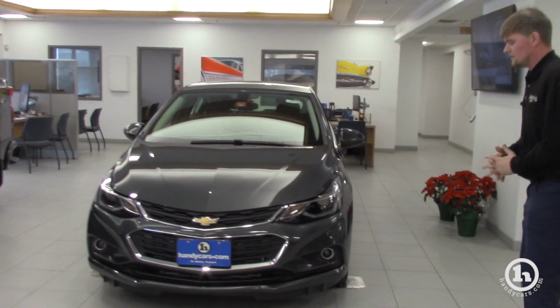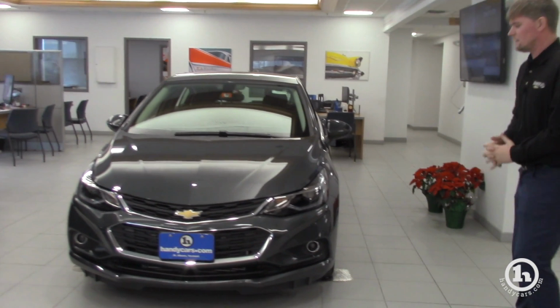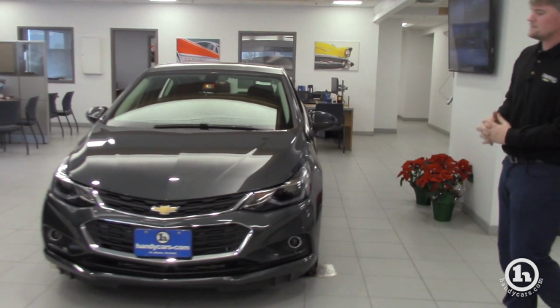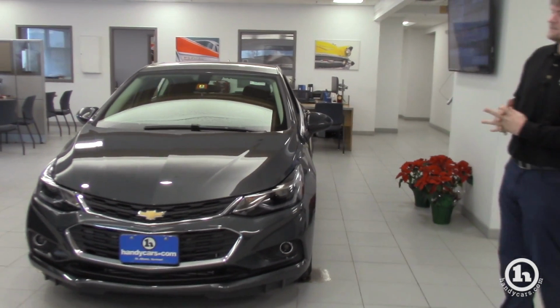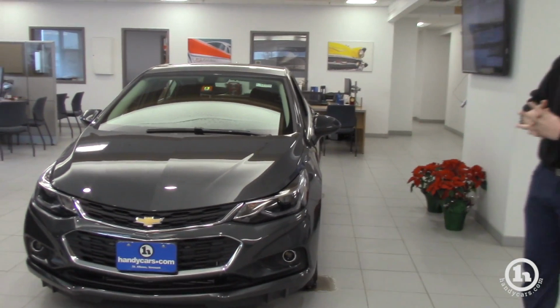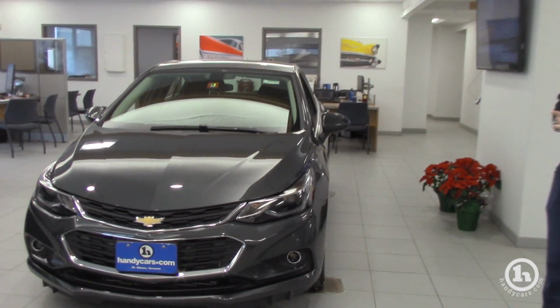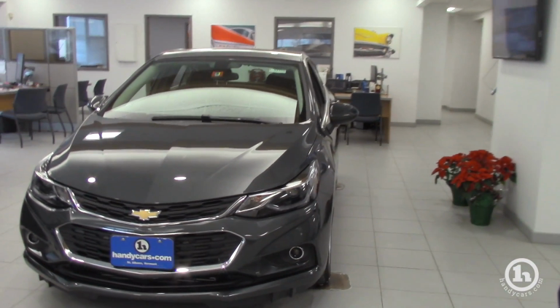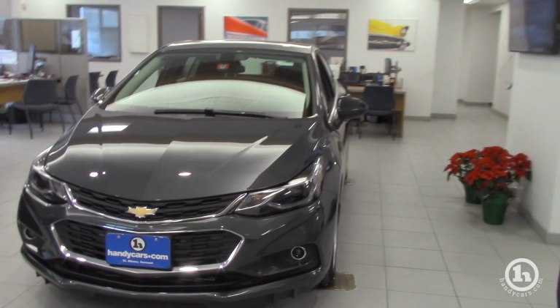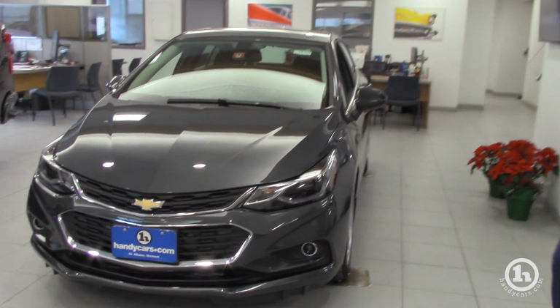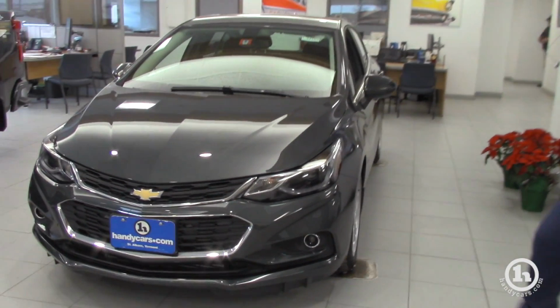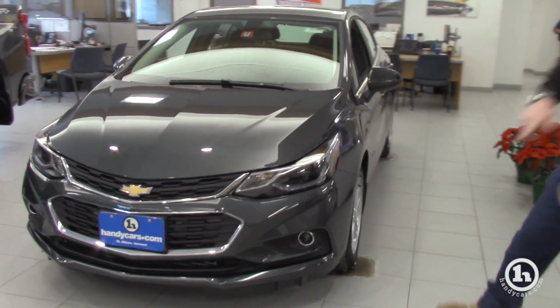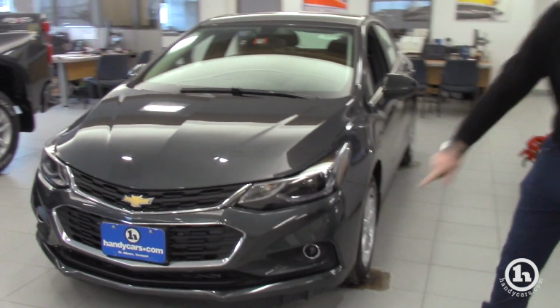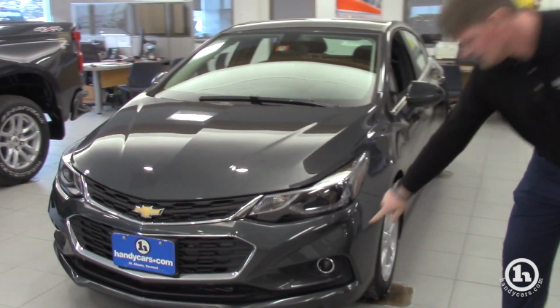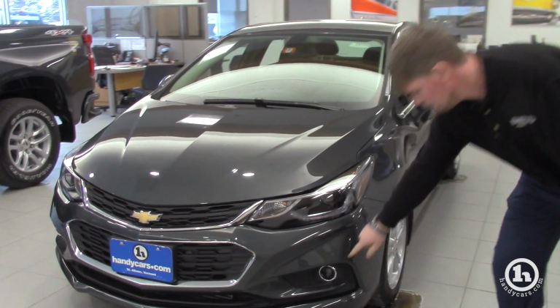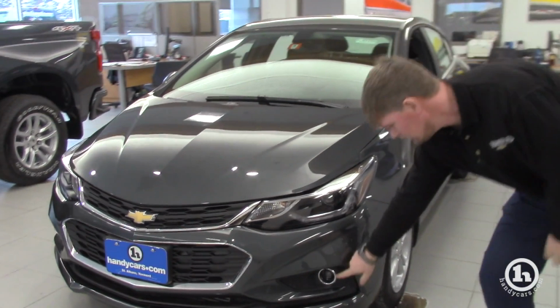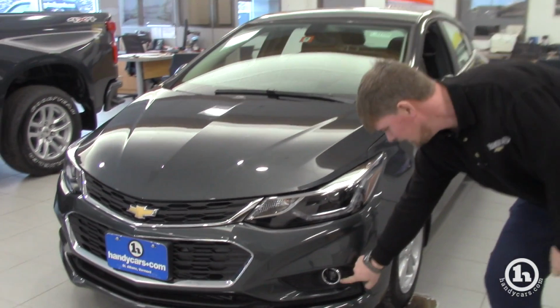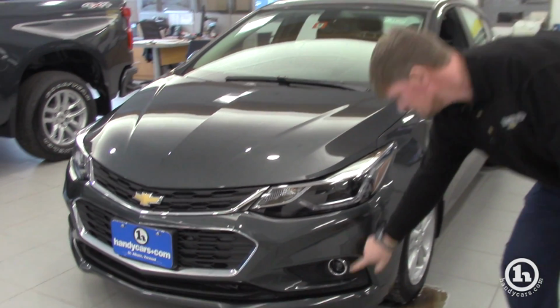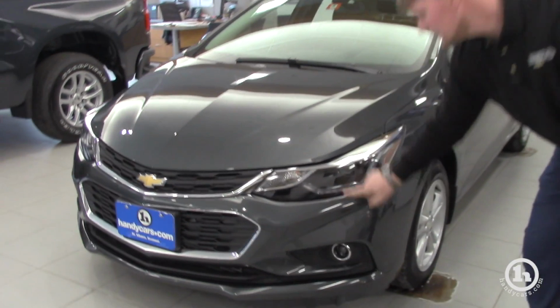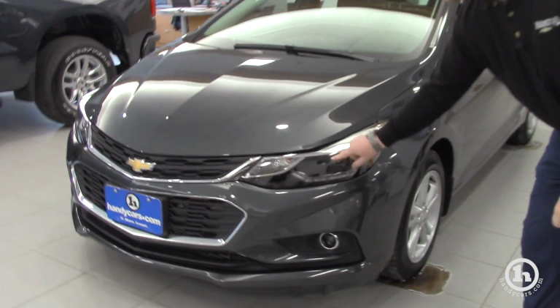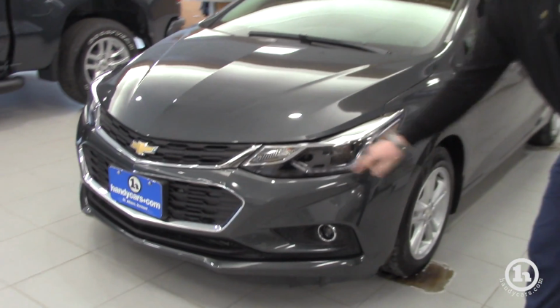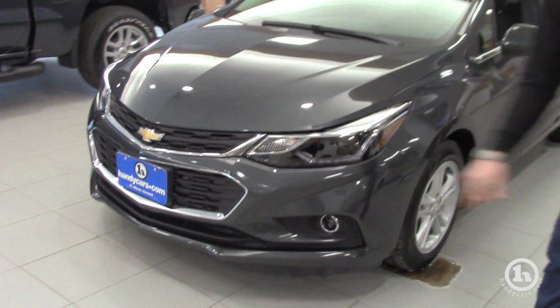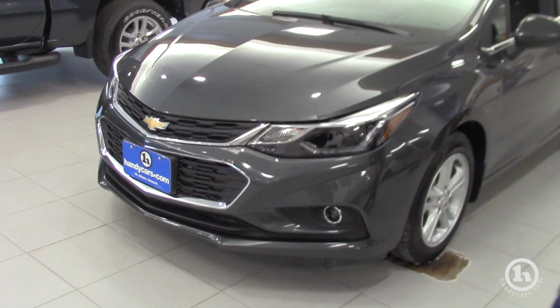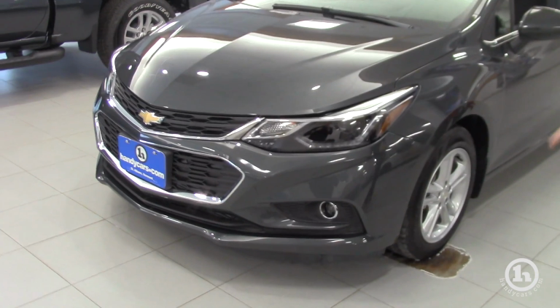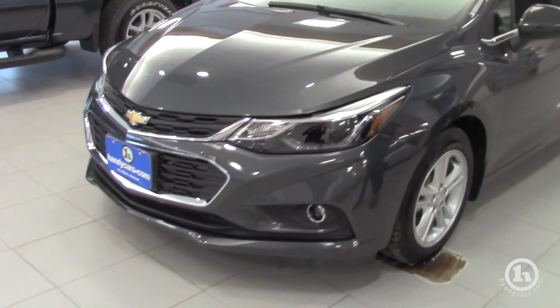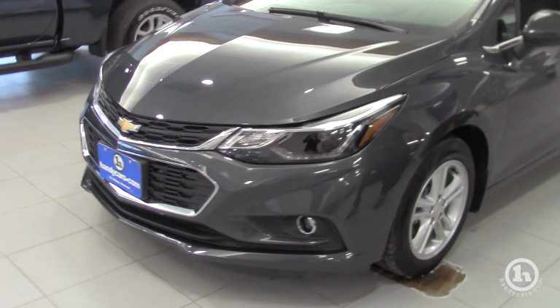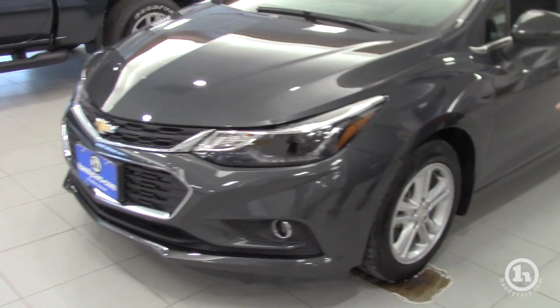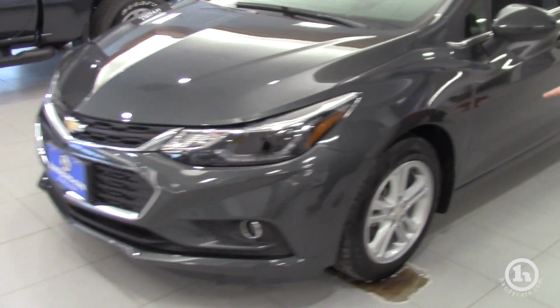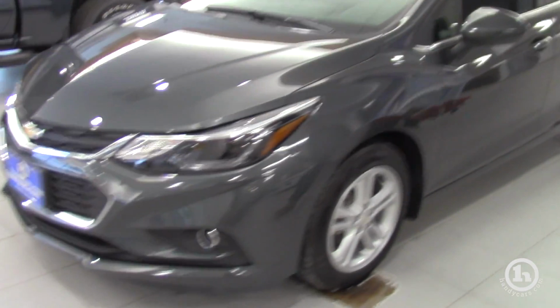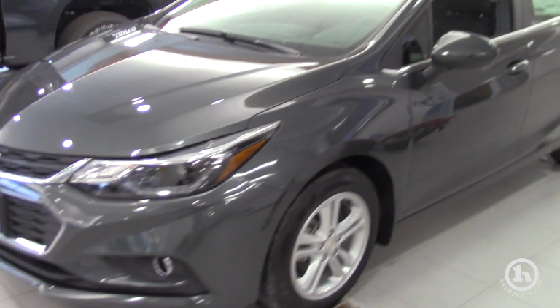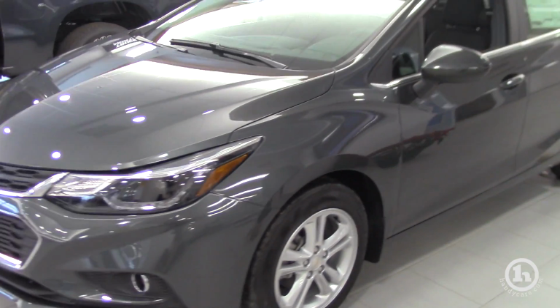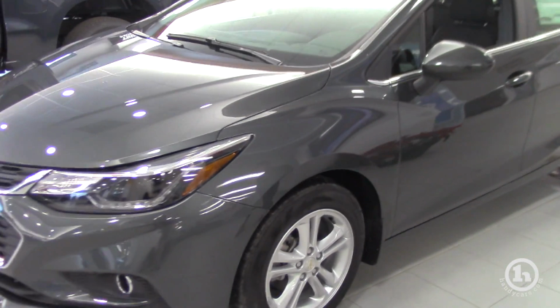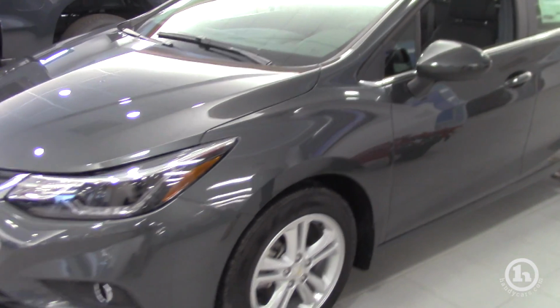This is an LT version, so it does have fog lights, clear headlight lenses, and nice alloy wheels.